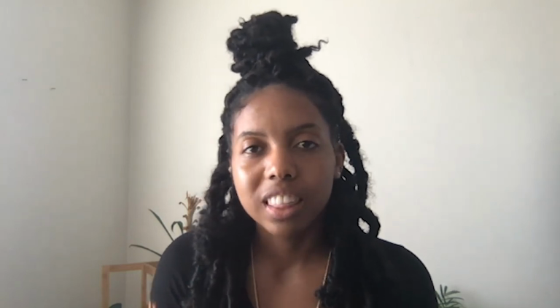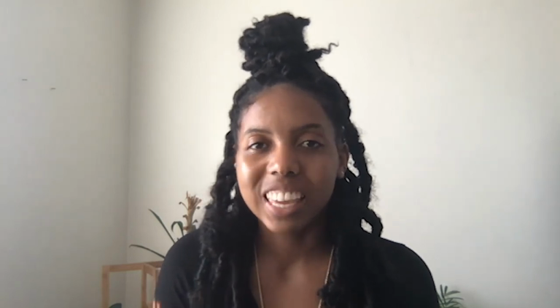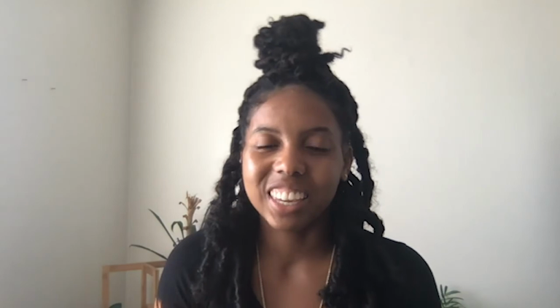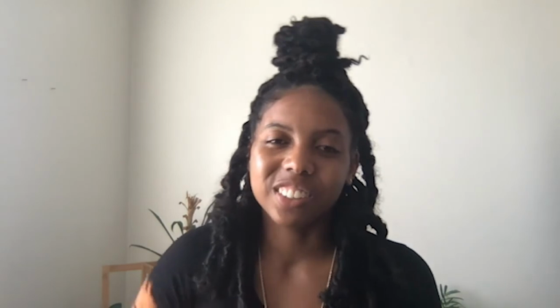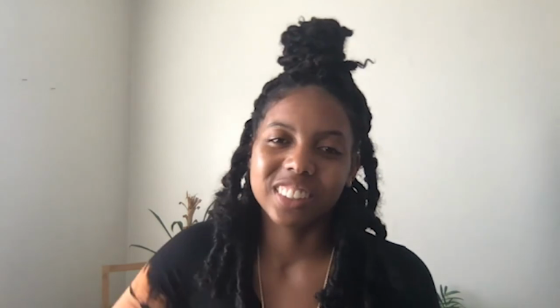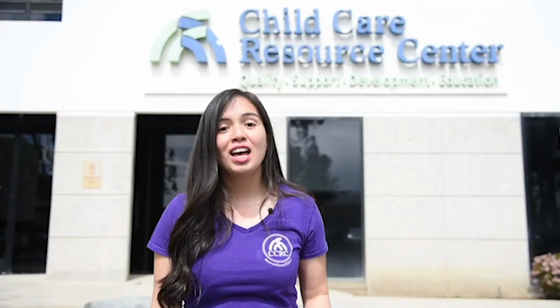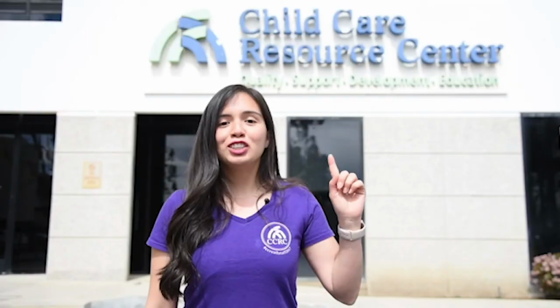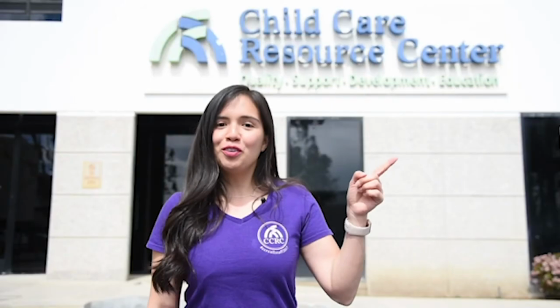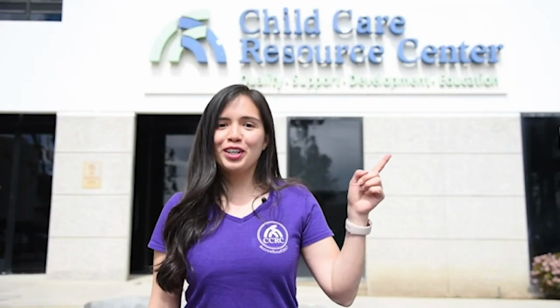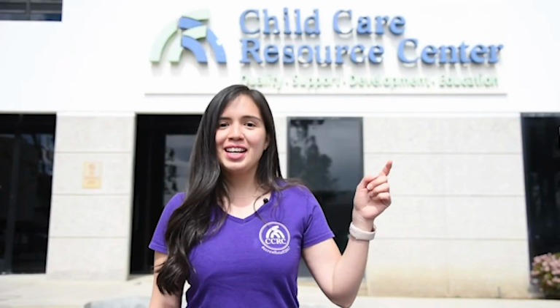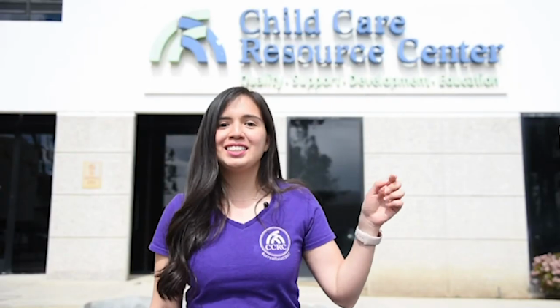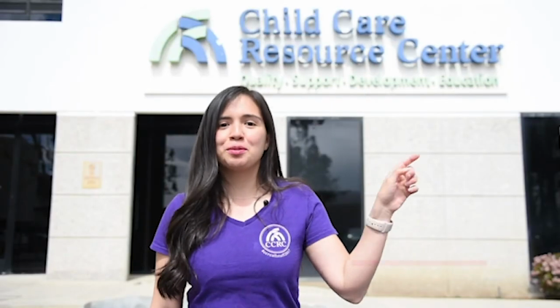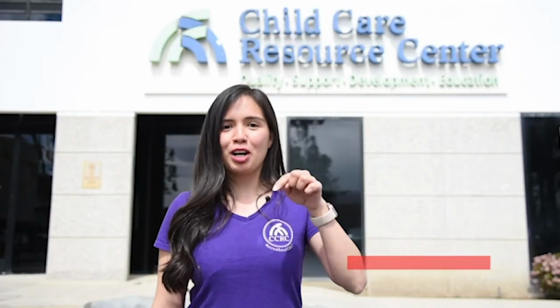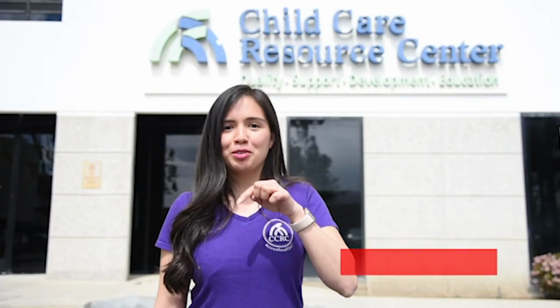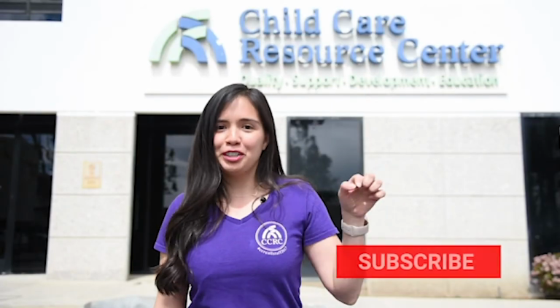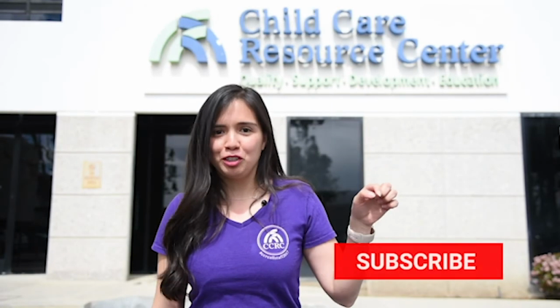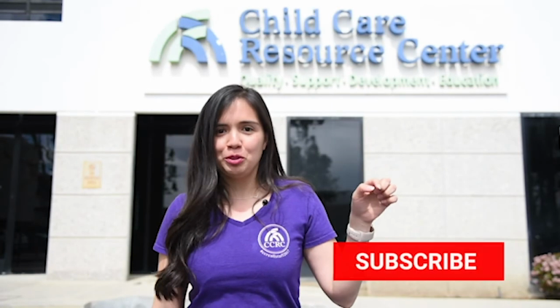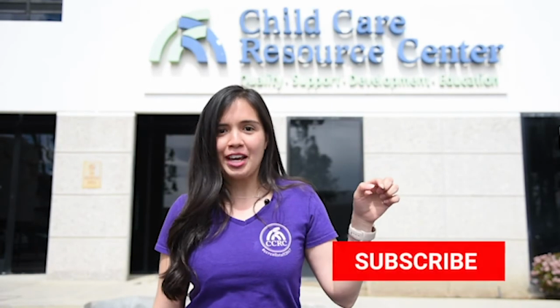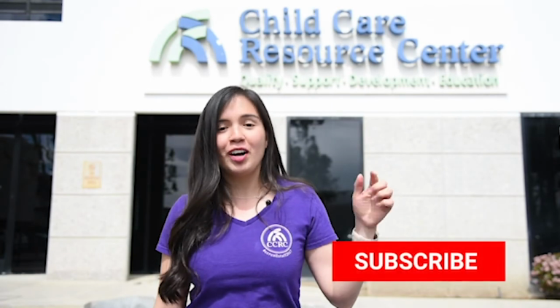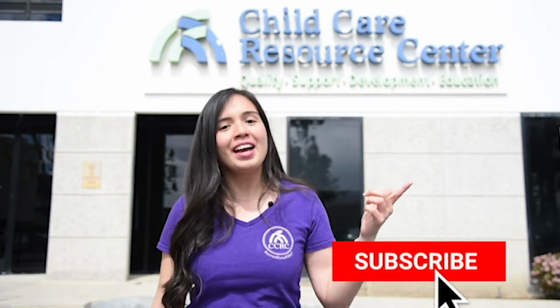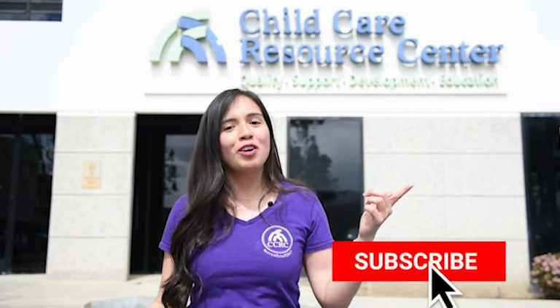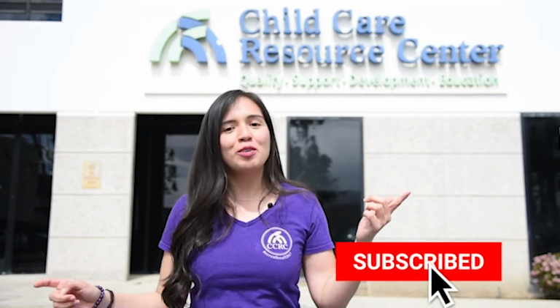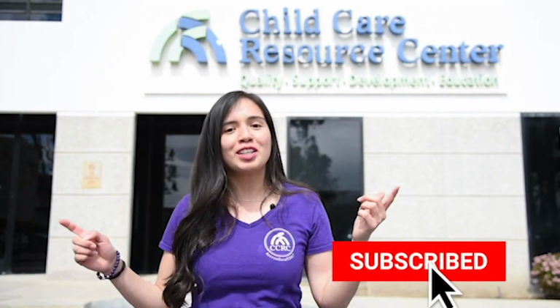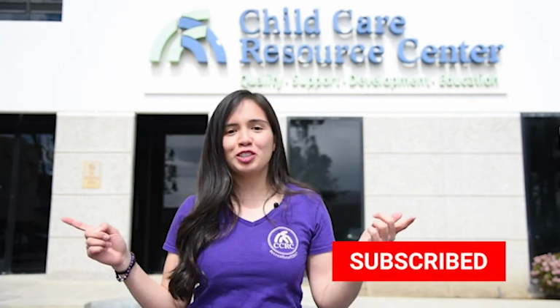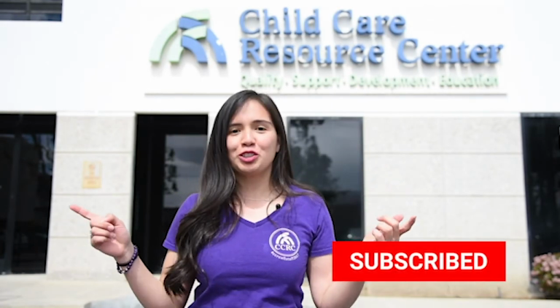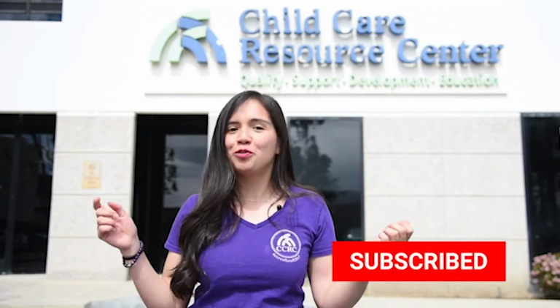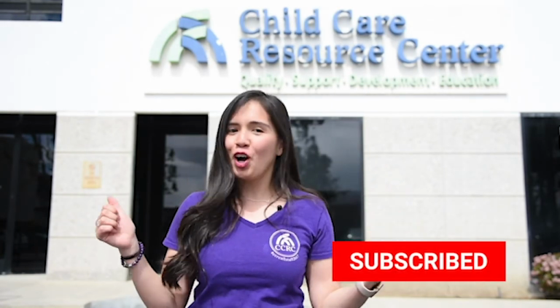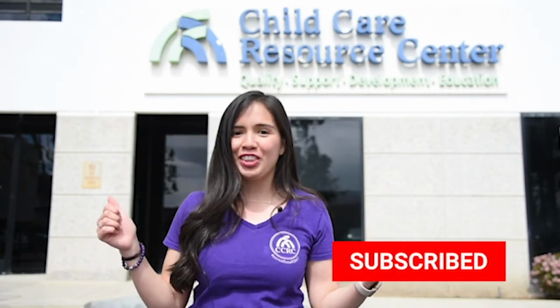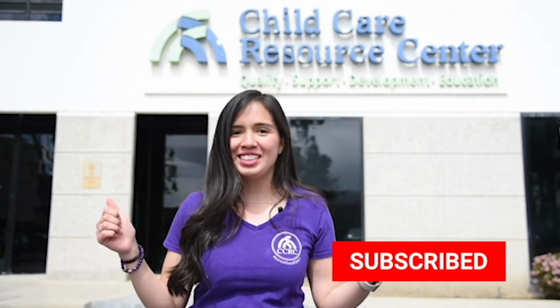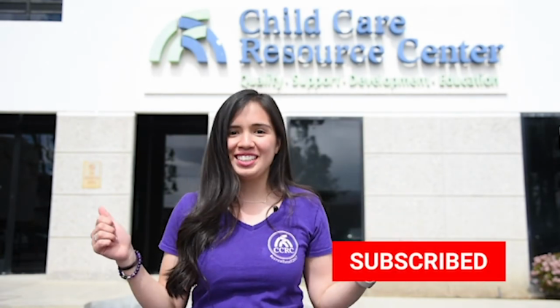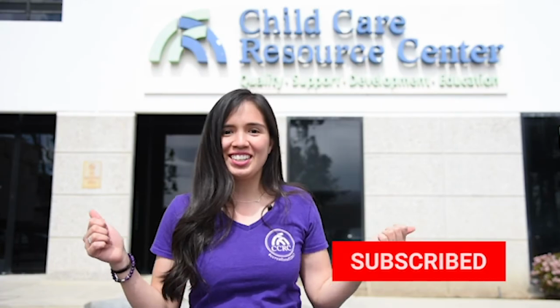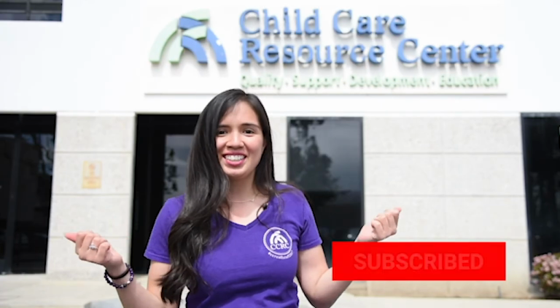Thank you. Don't forget to subscribe to our YouTube channel and follow us on social for all things CCRC.